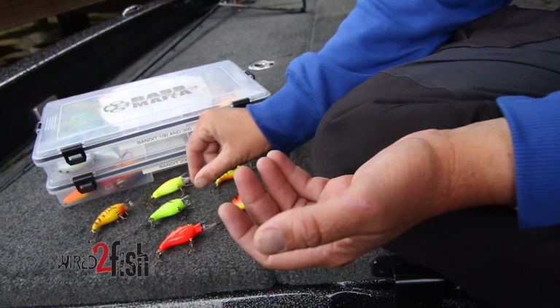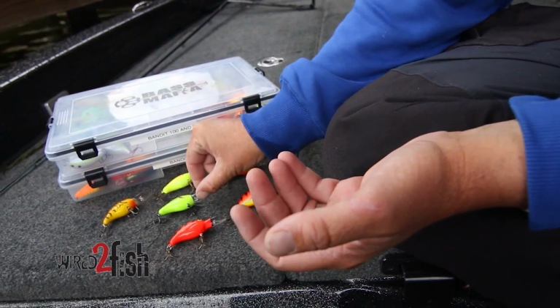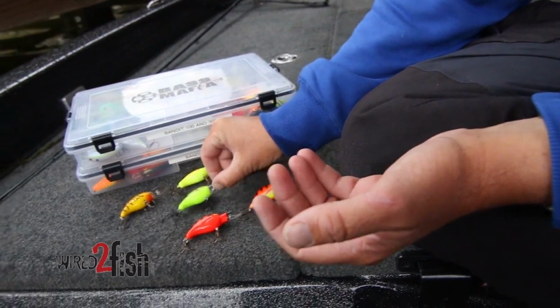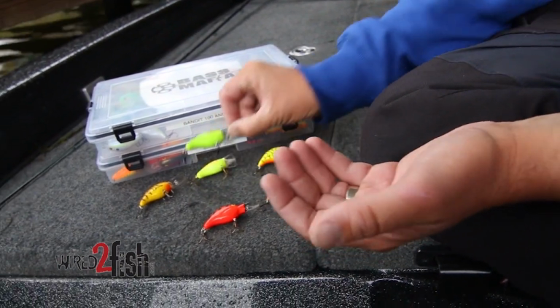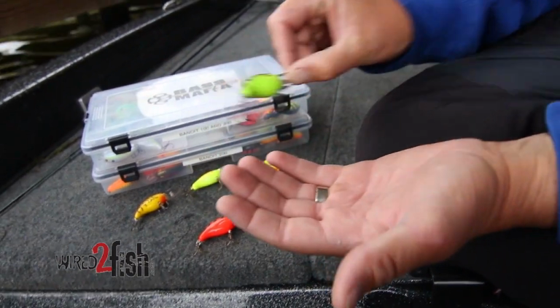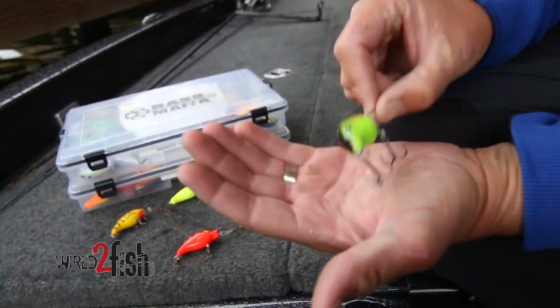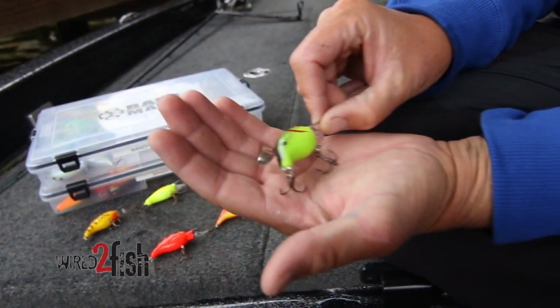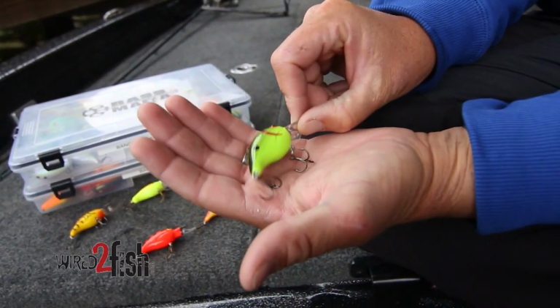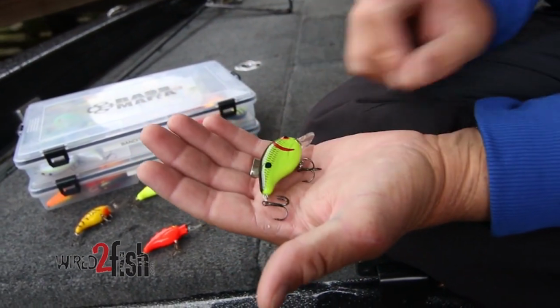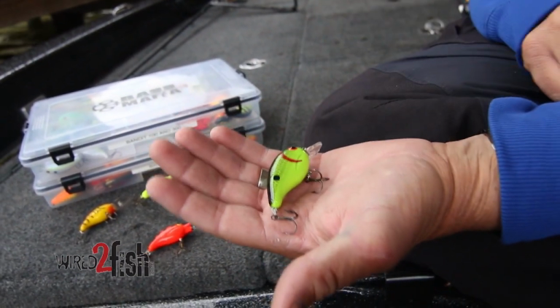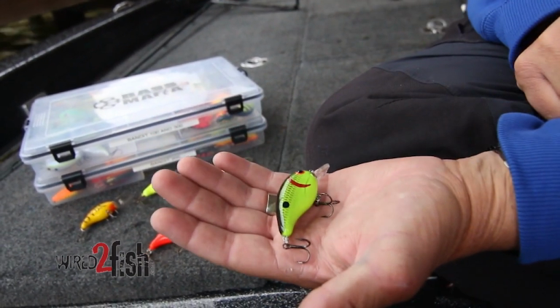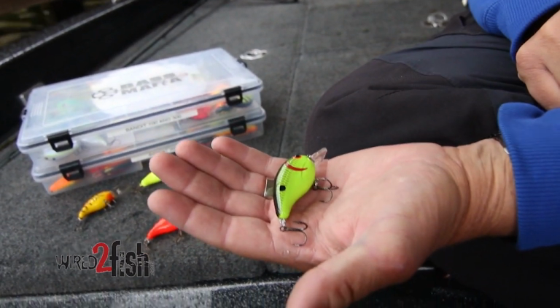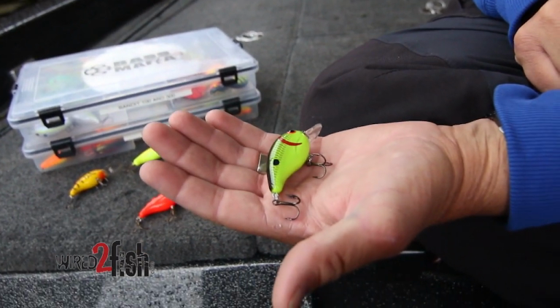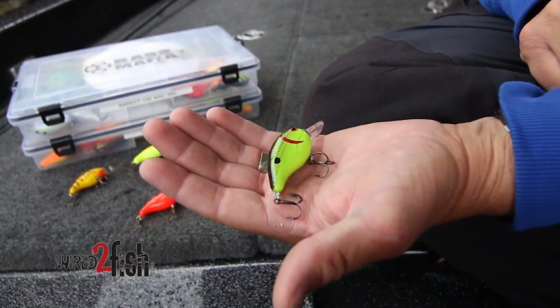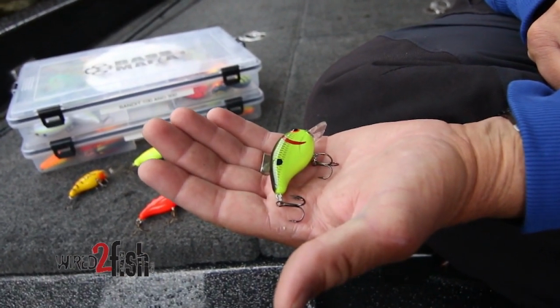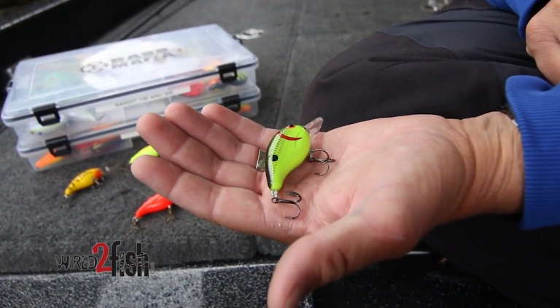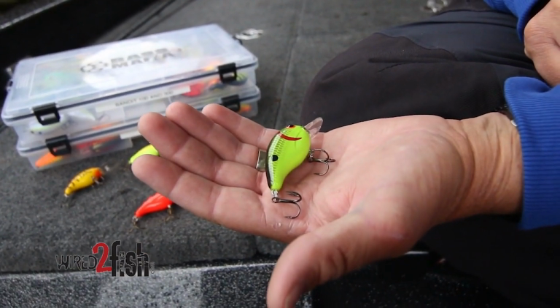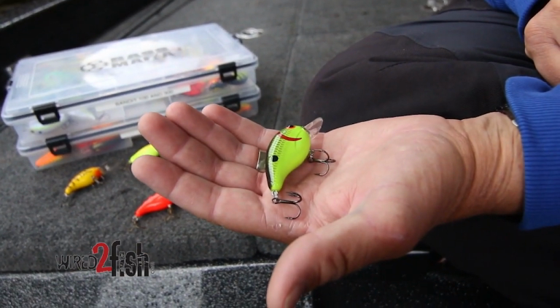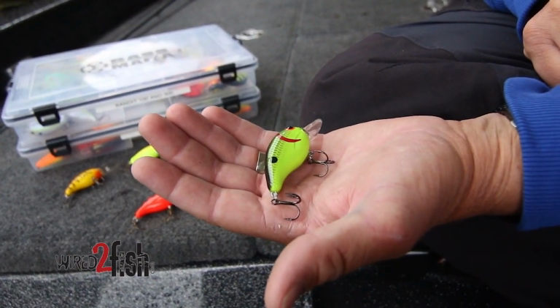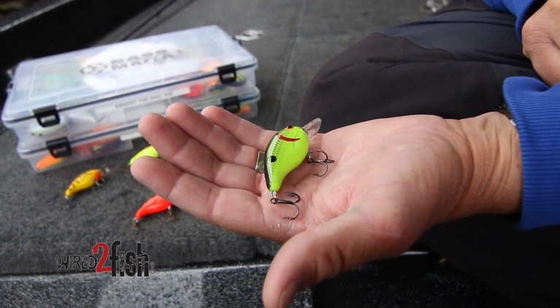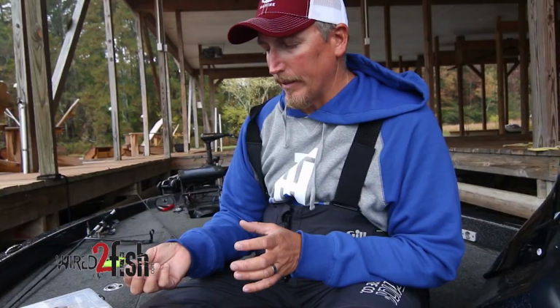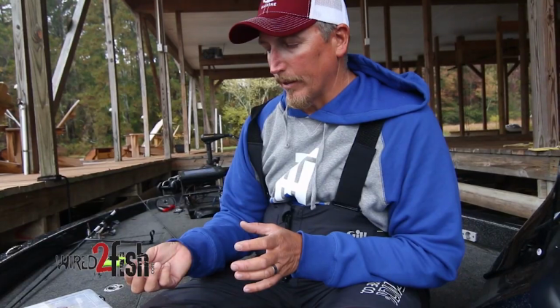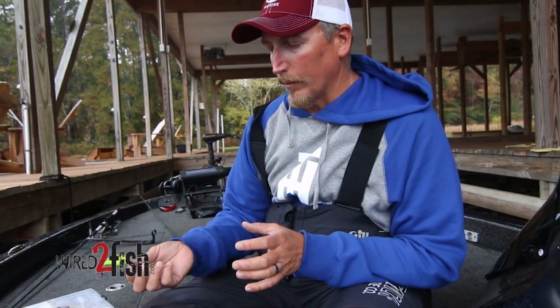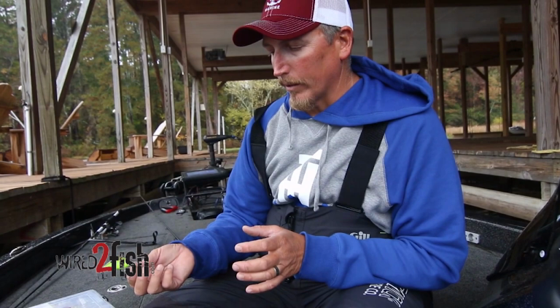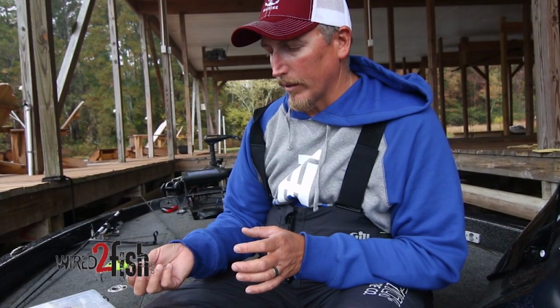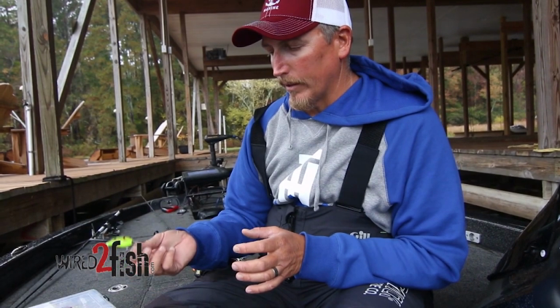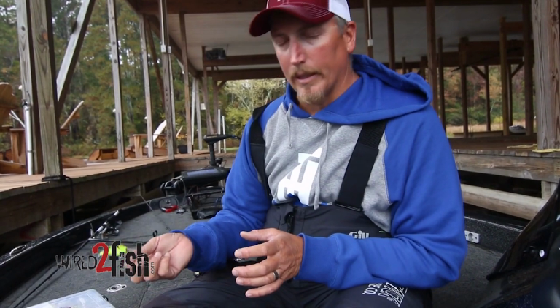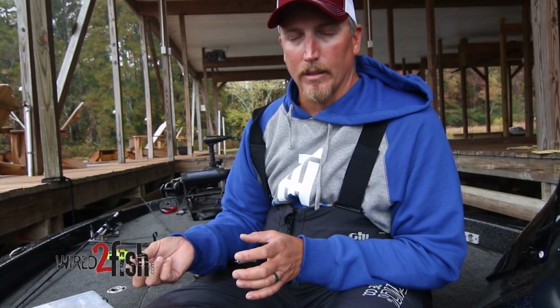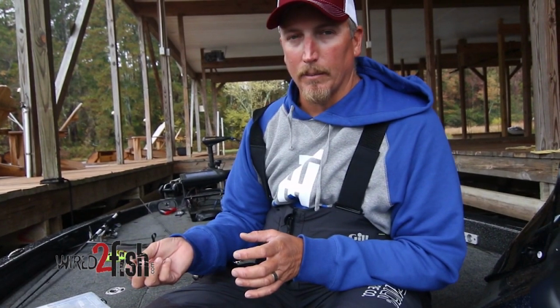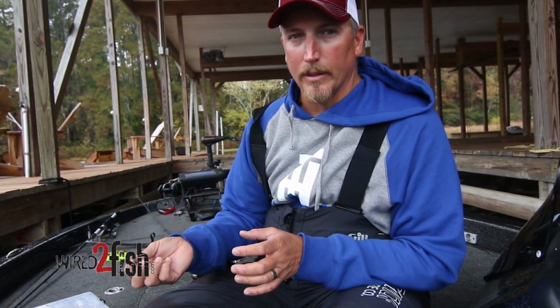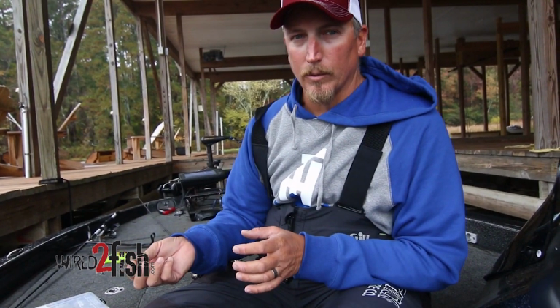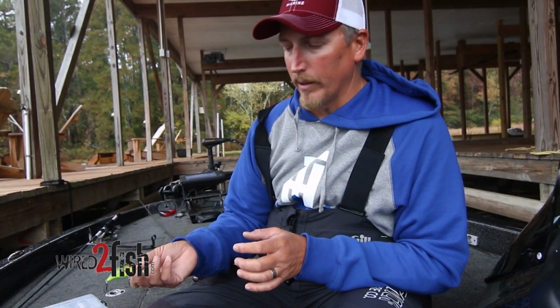That's when you really want to go to those crawfish color baits, because those tonsils are red where they're eating a lot of craws and that shell on those crawfish rubs those tonsils raw. If it's really muddy, then I'm going to throw the blackback chartreuse. This is a color that jumps out in the dirty water and gets a lot of bites as well.